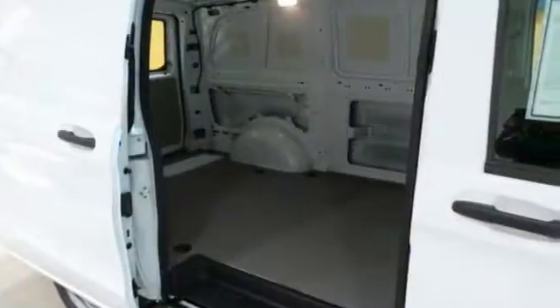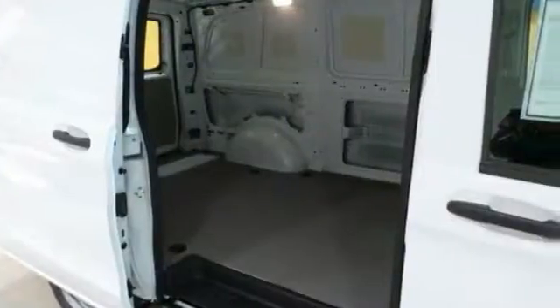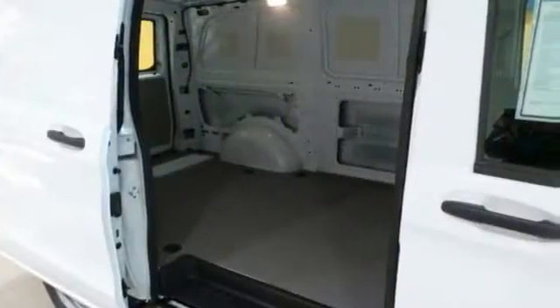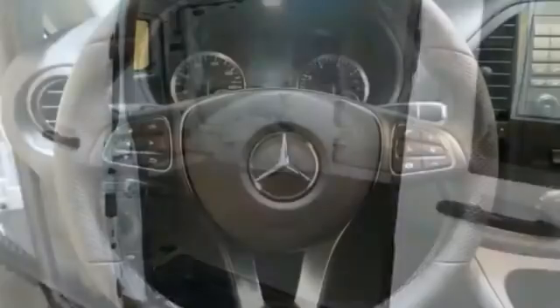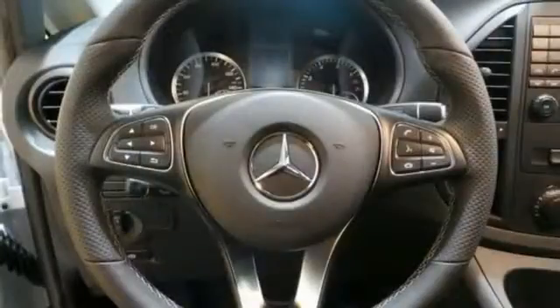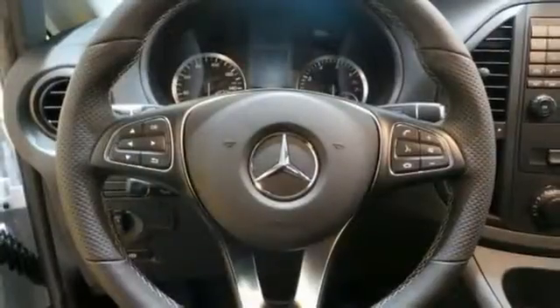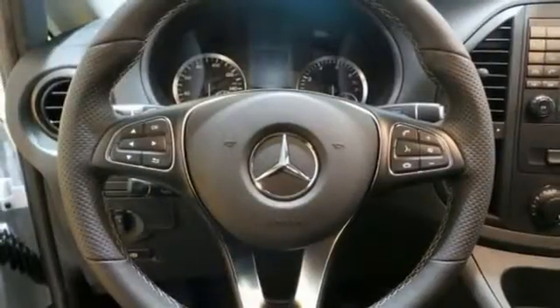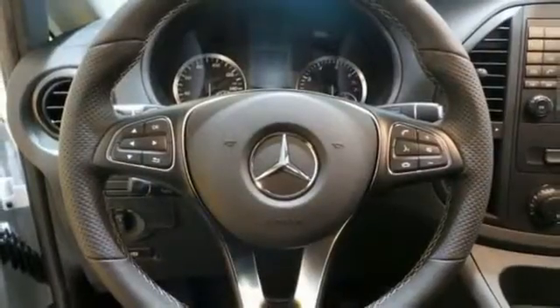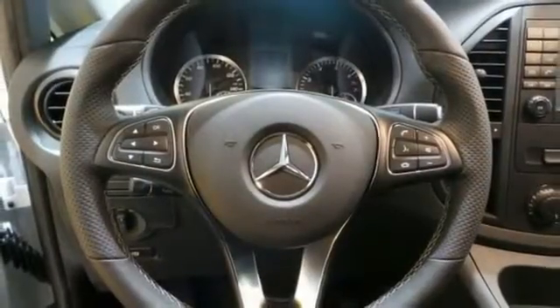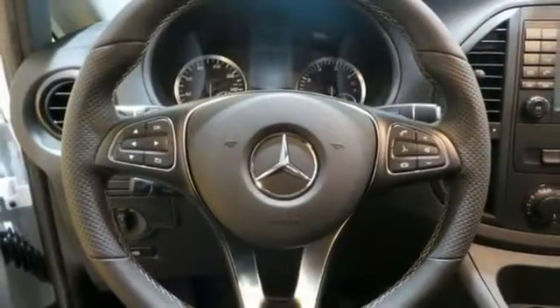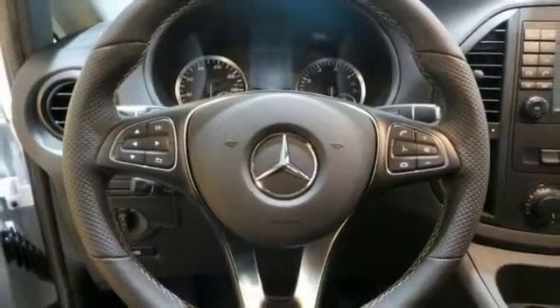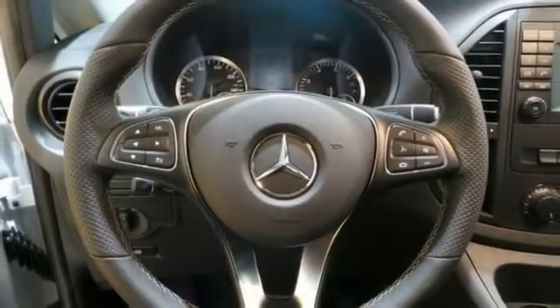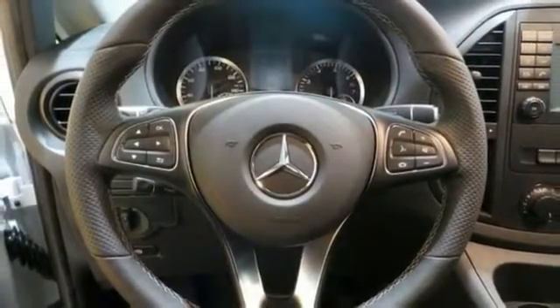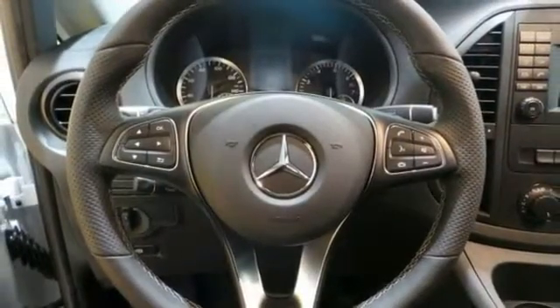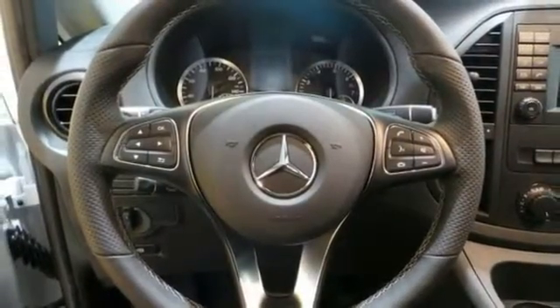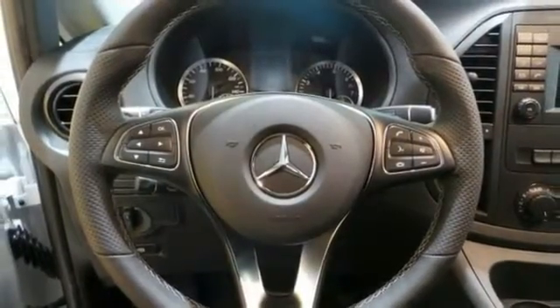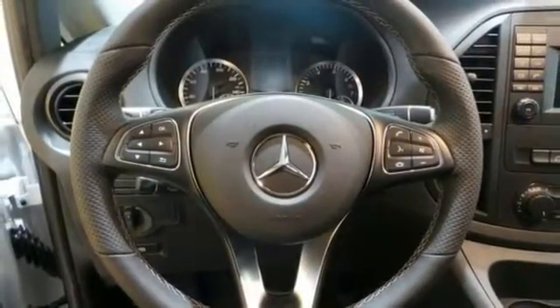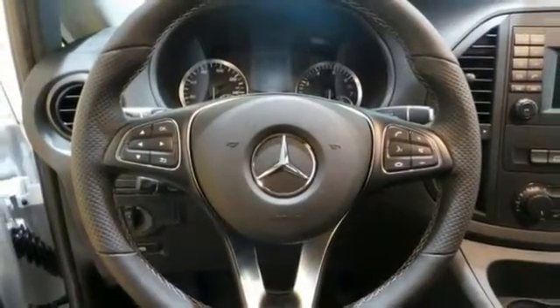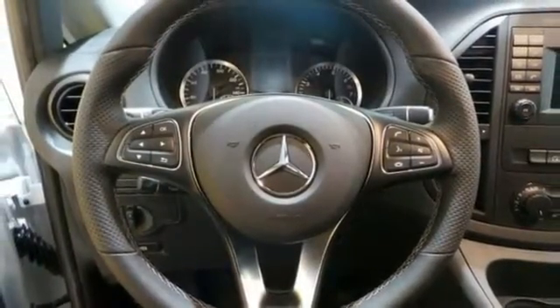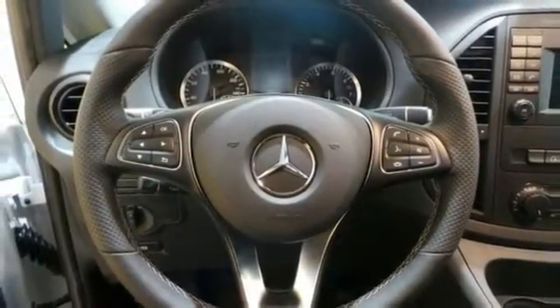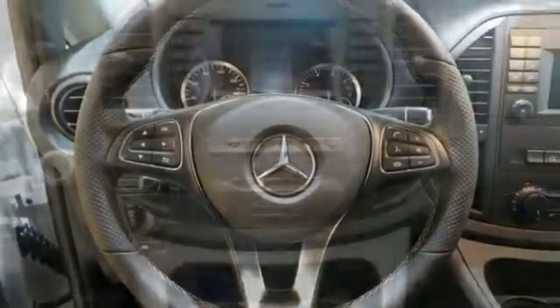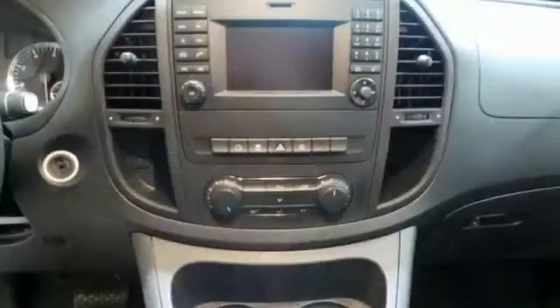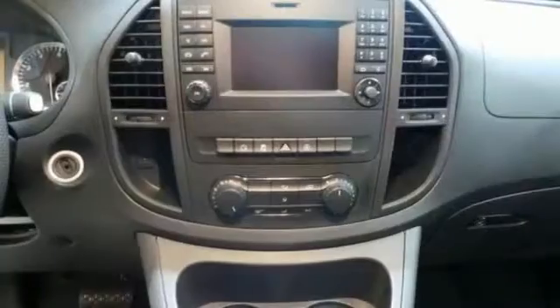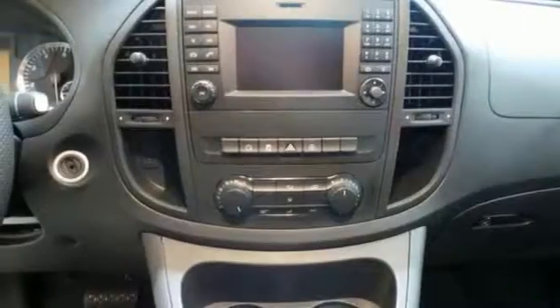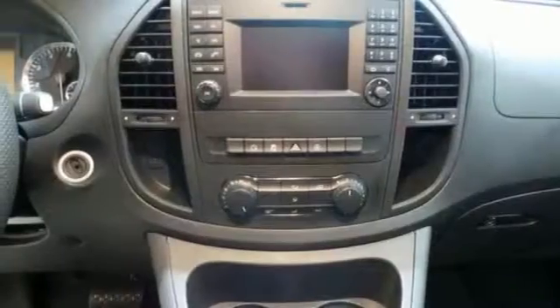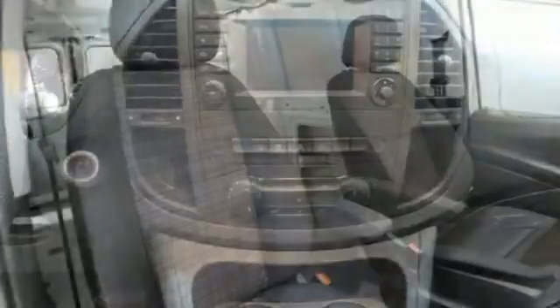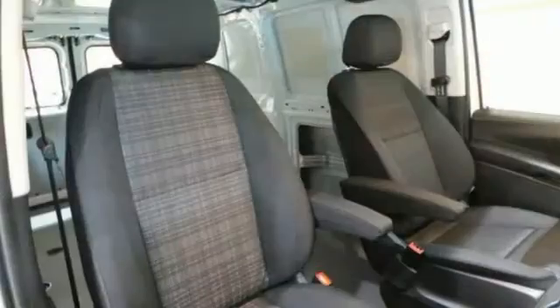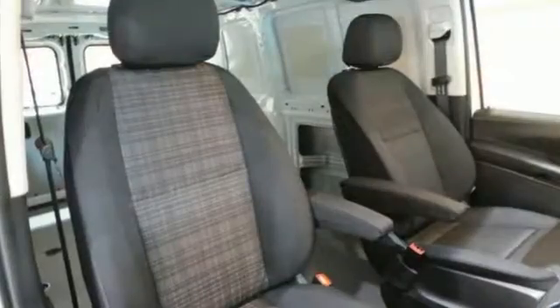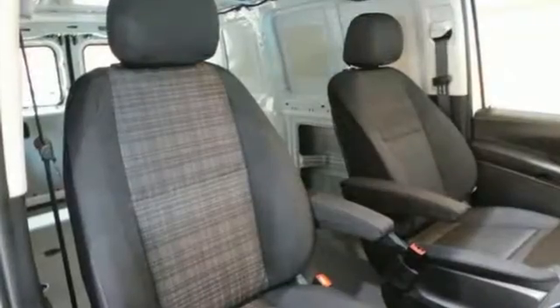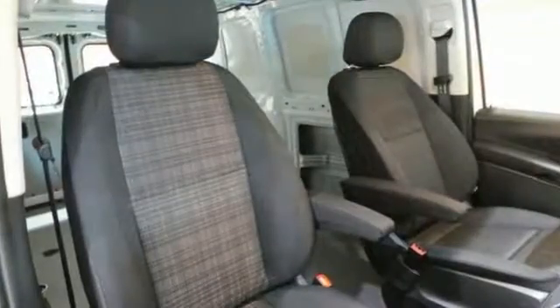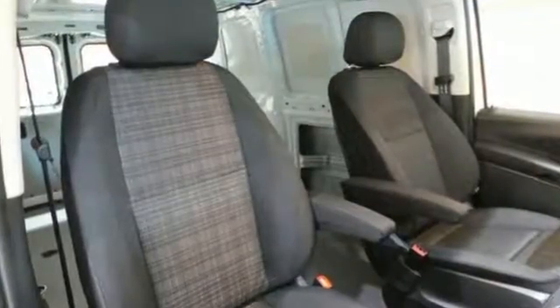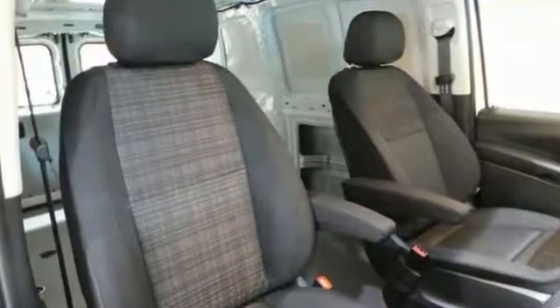It also has automatic transmission and air conditioning. With its cavernous interior, powerful performance and rock-solid build quality, this cargo van is an excellent choice.